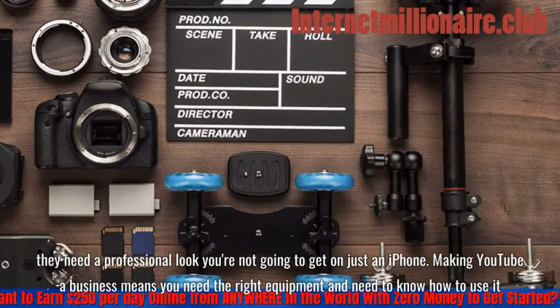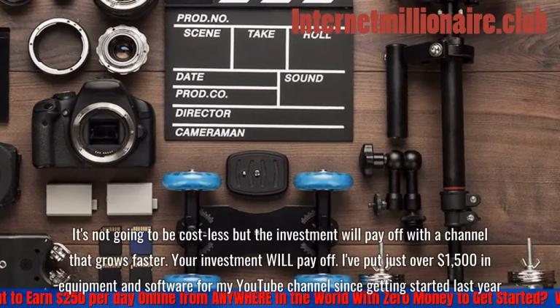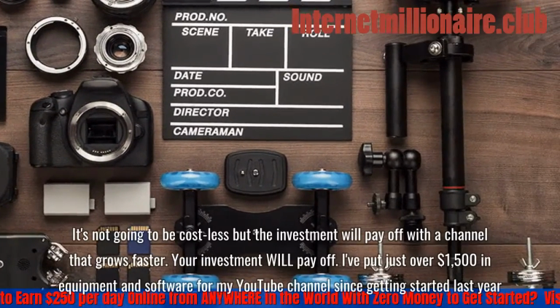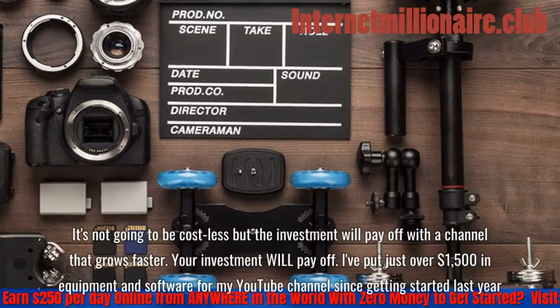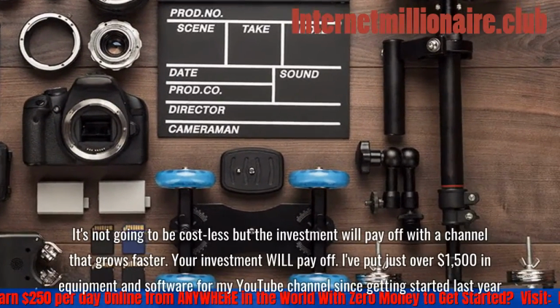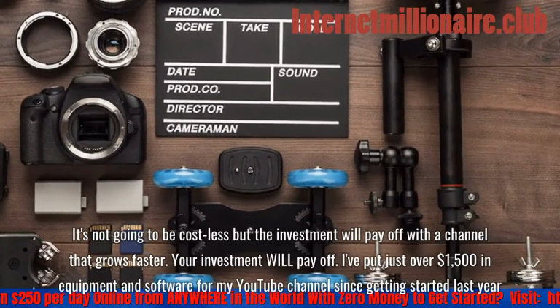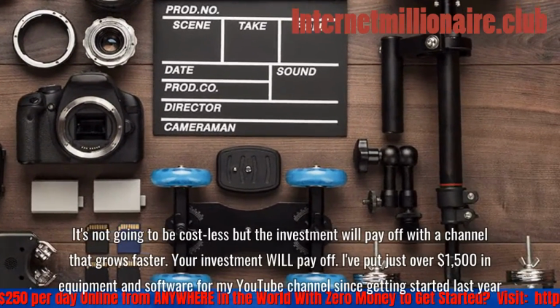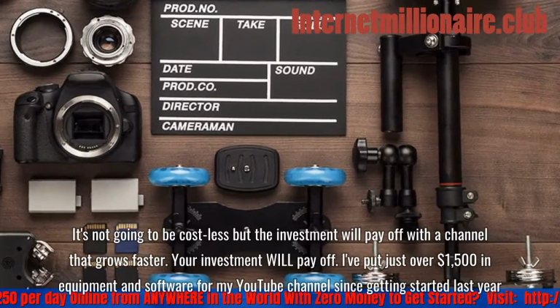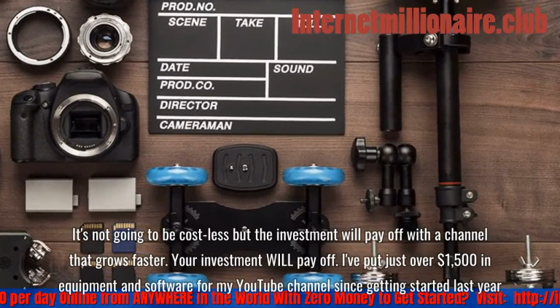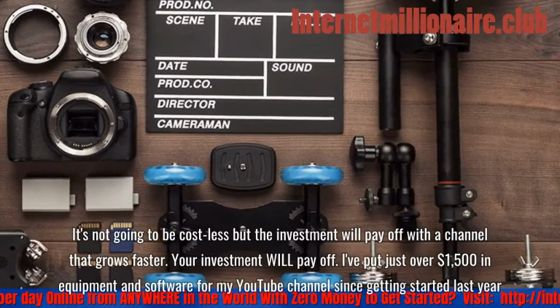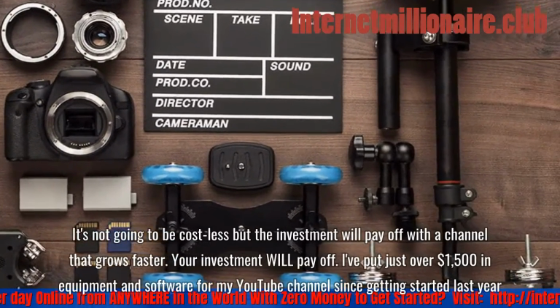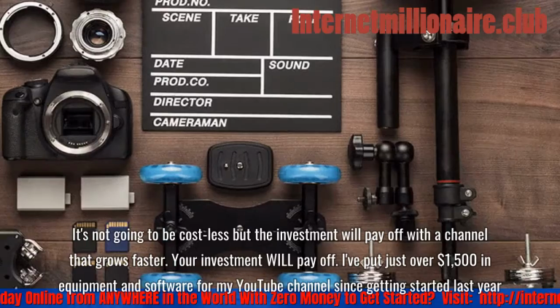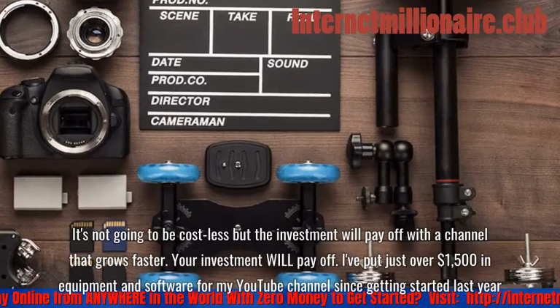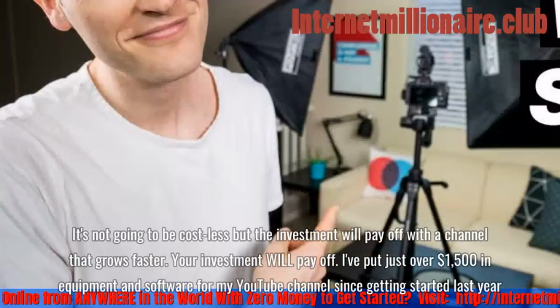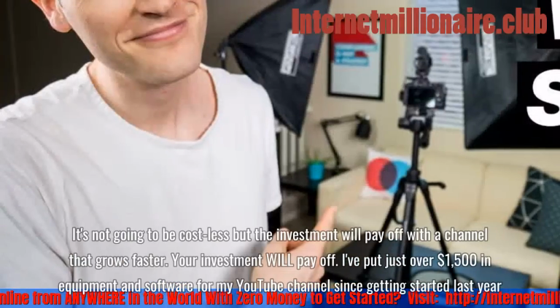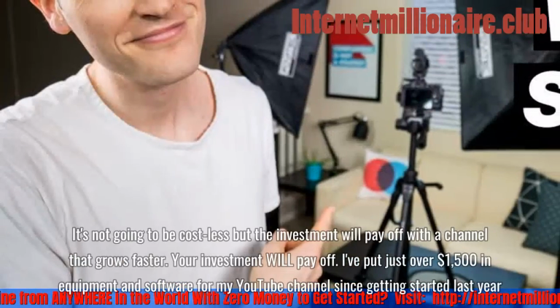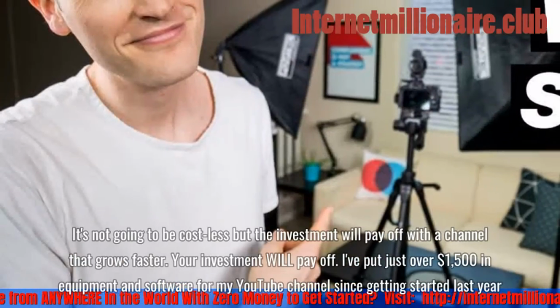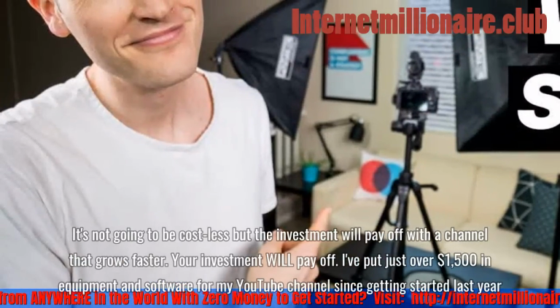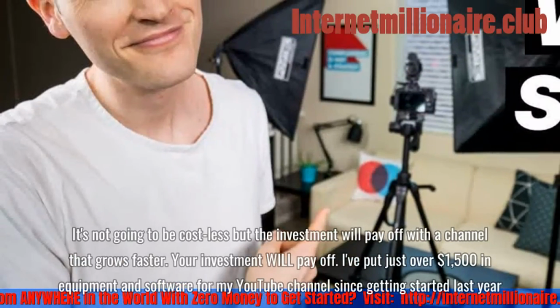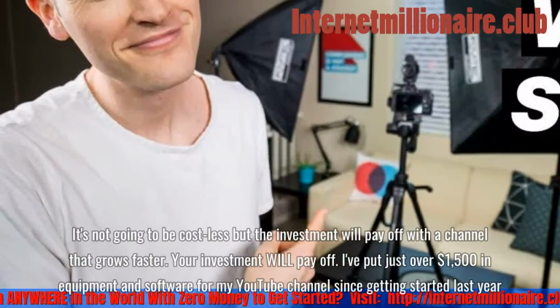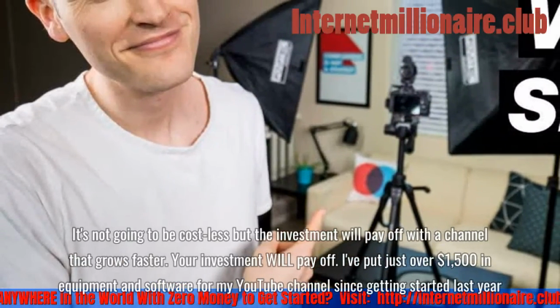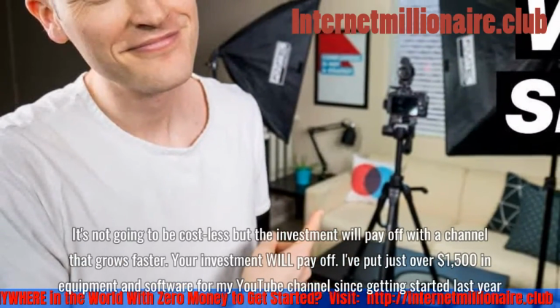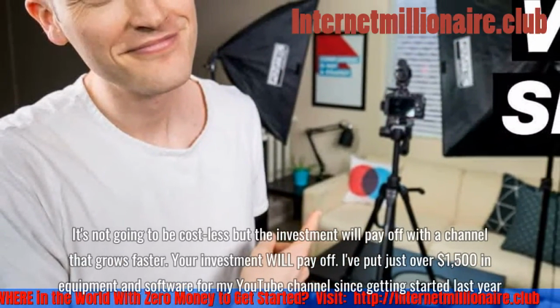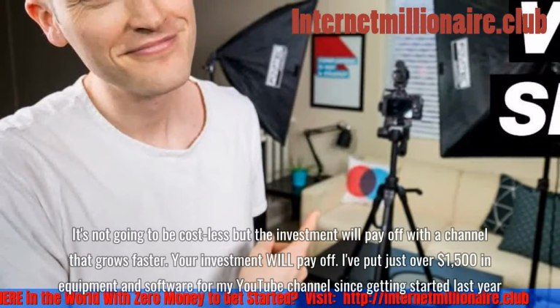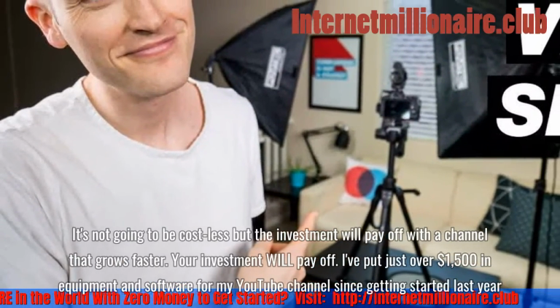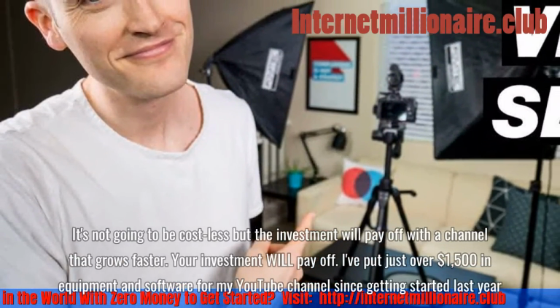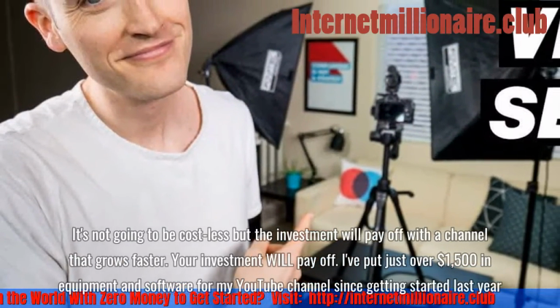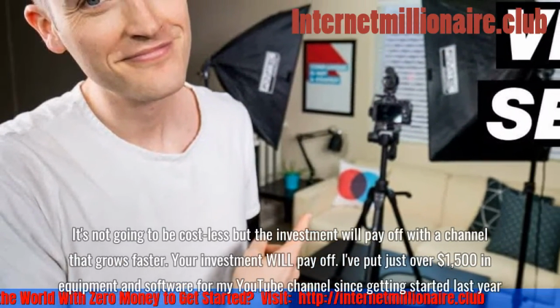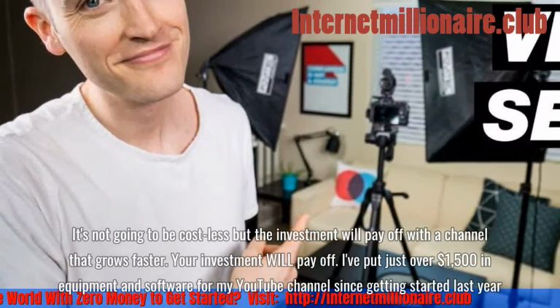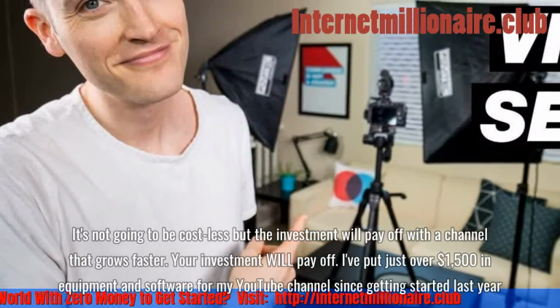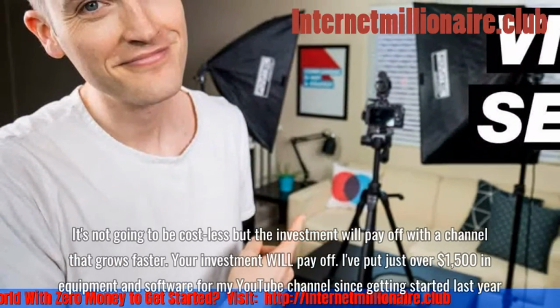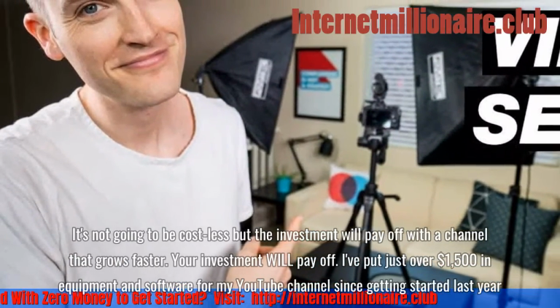It's not going to be cost-free, but the investment will pay off with a channel that grows faster.